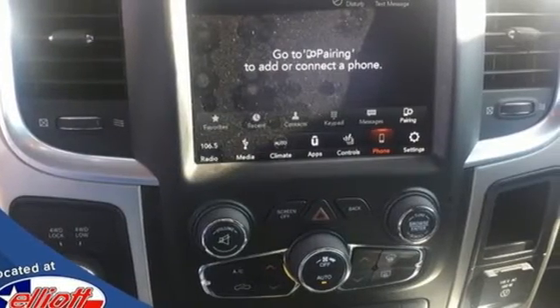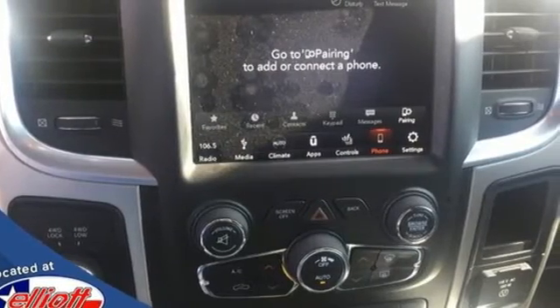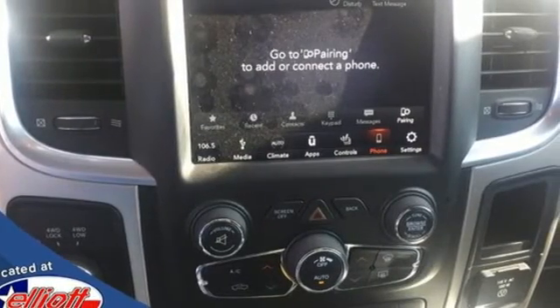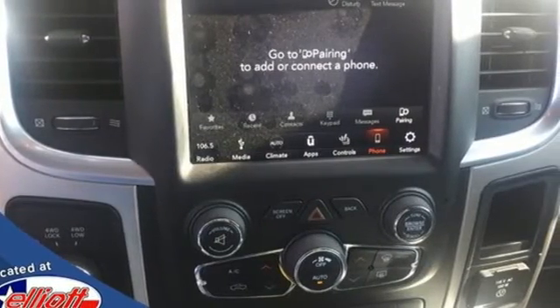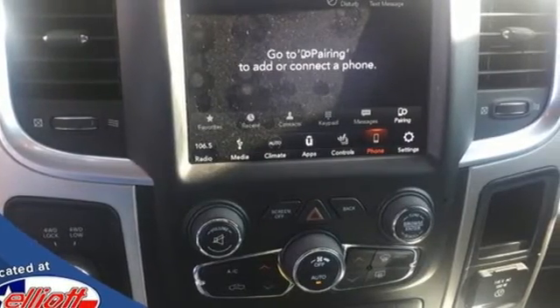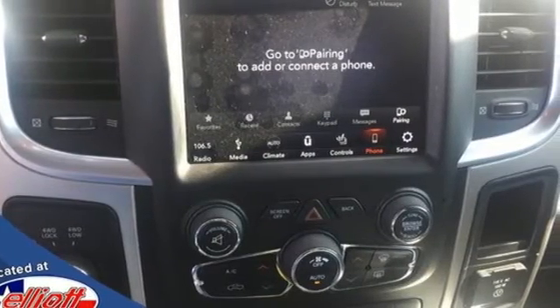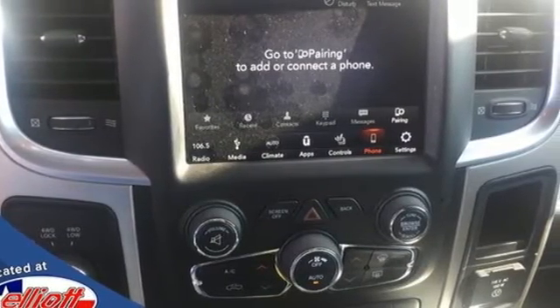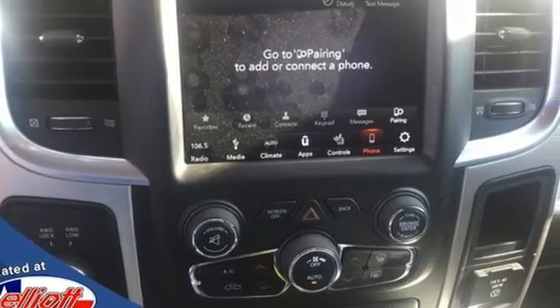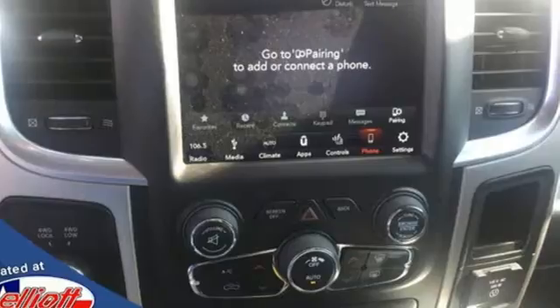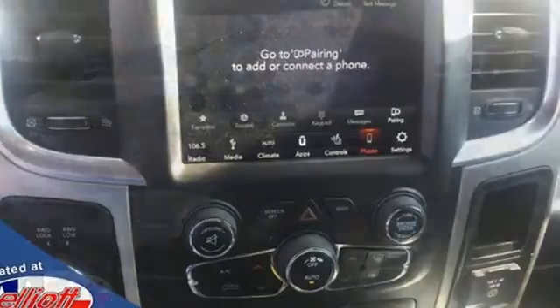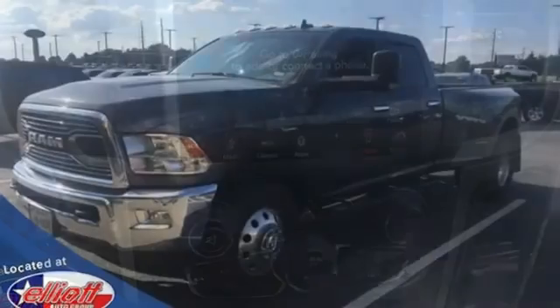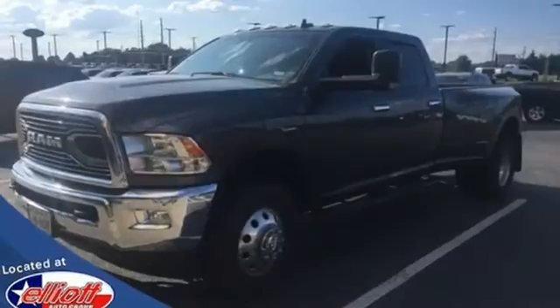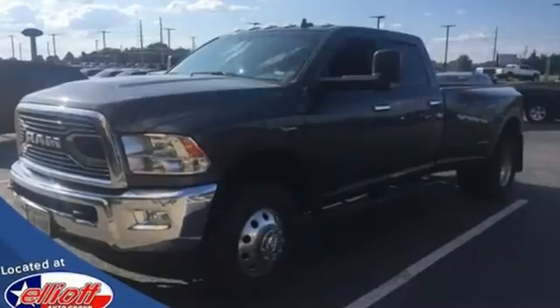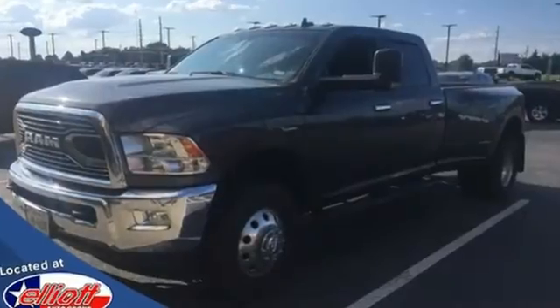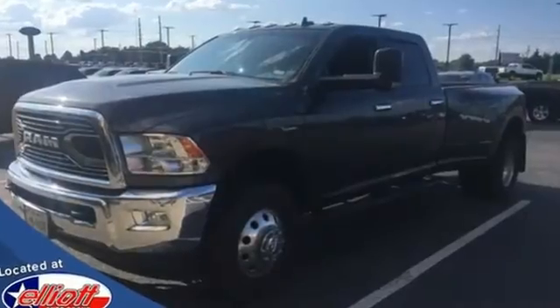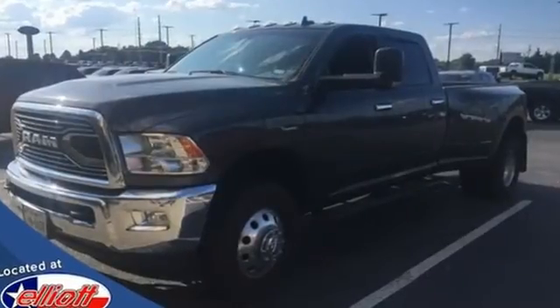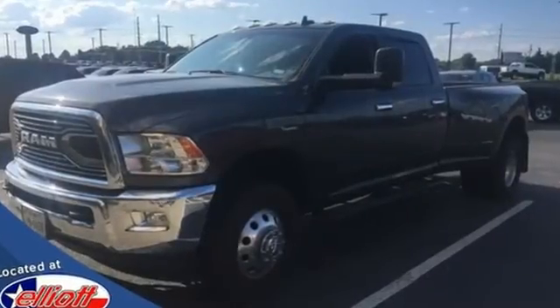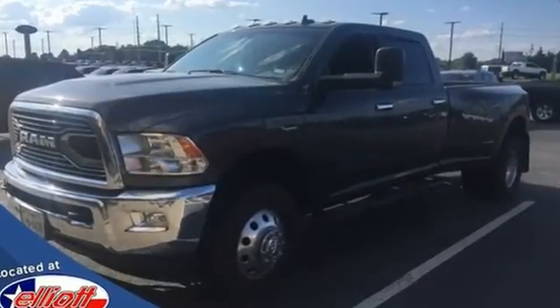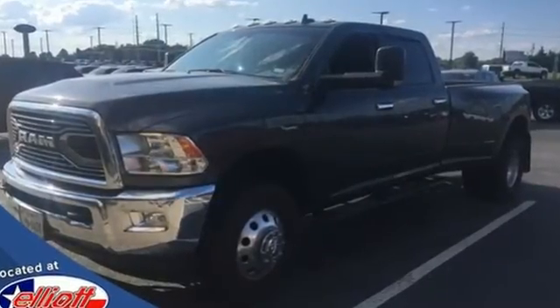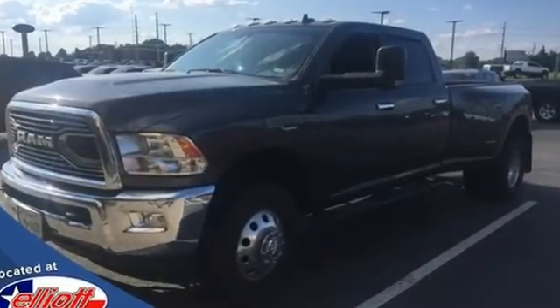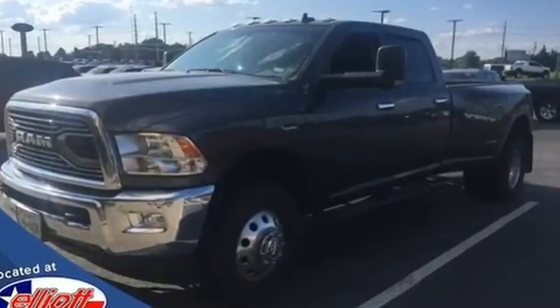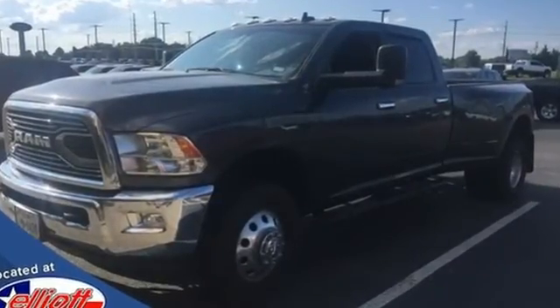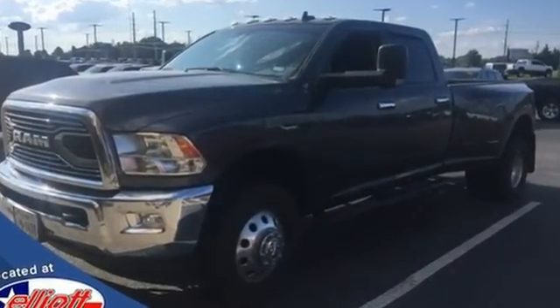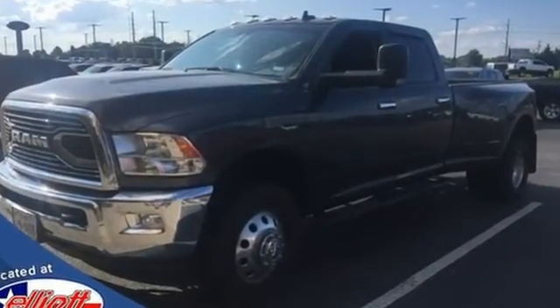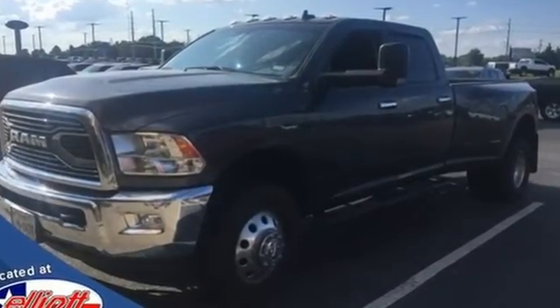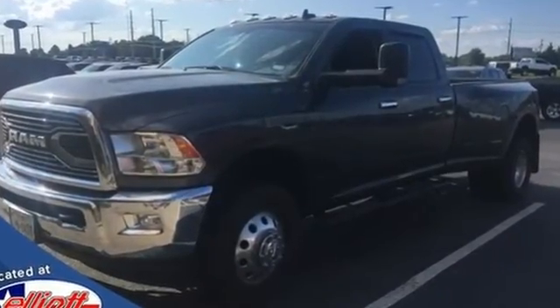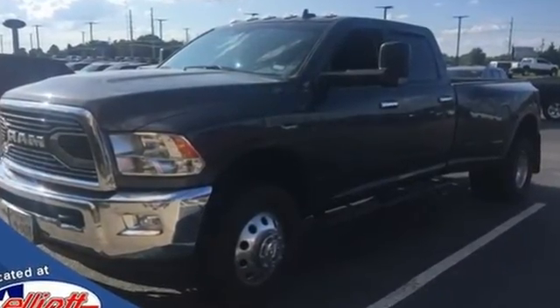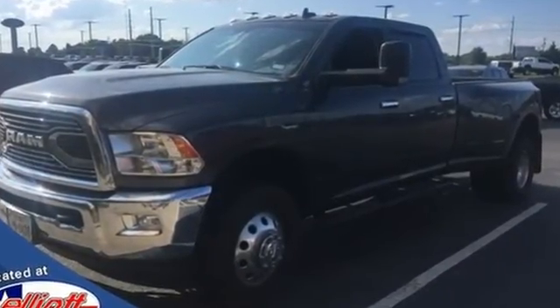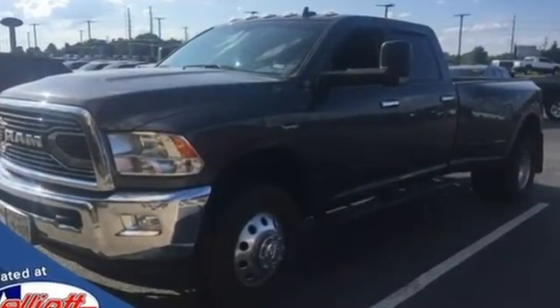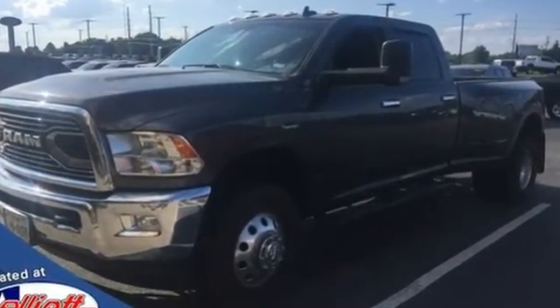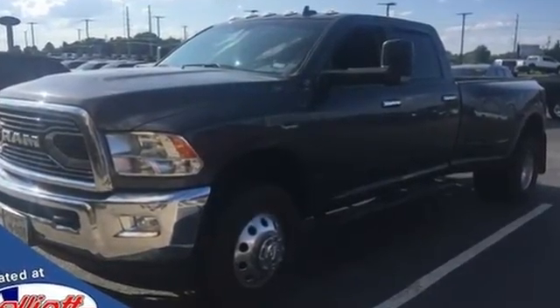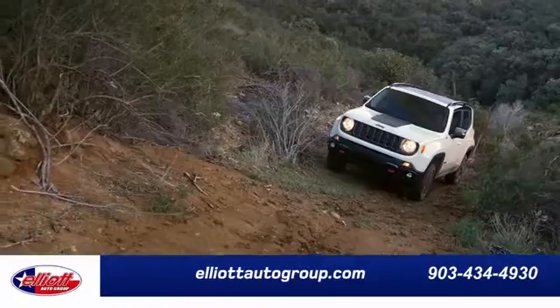When you need to grab life by the horns, you need a Ram. You'll never know until you try. Test drive it today.